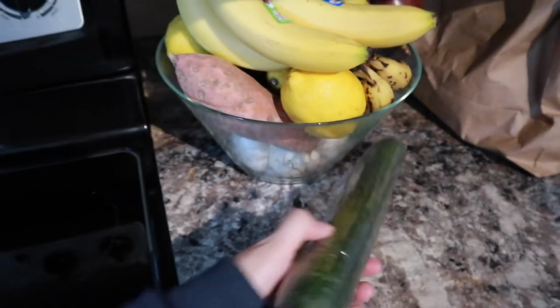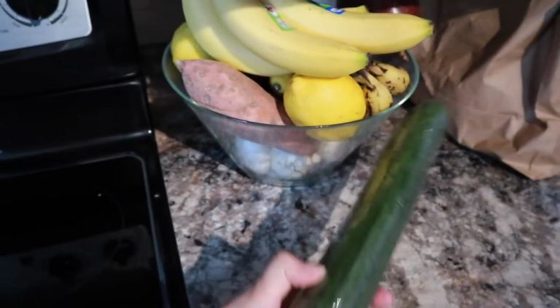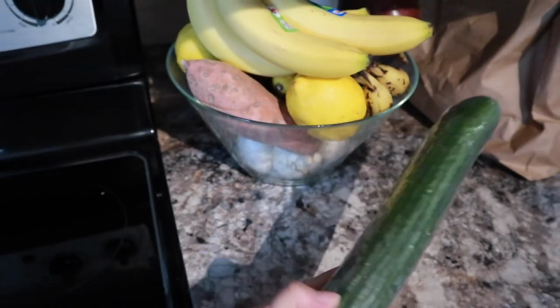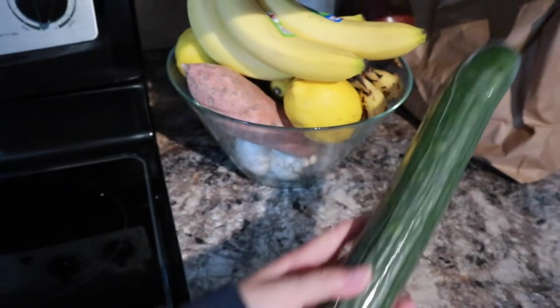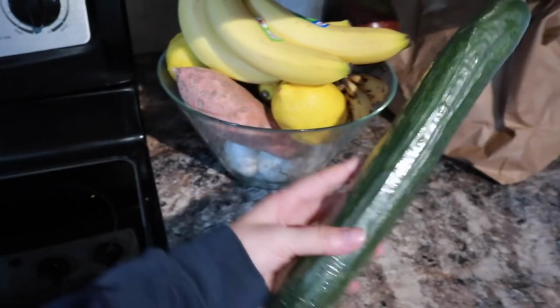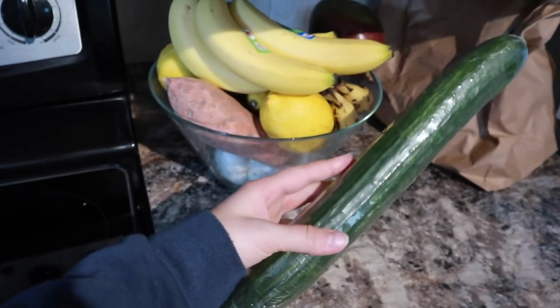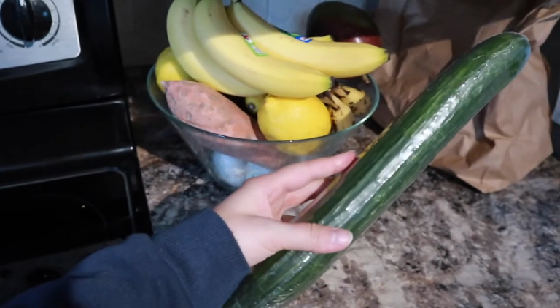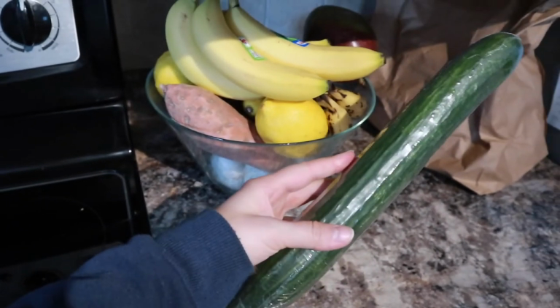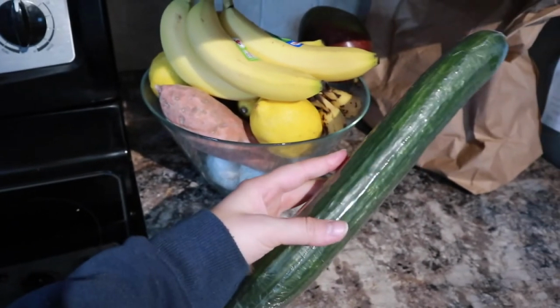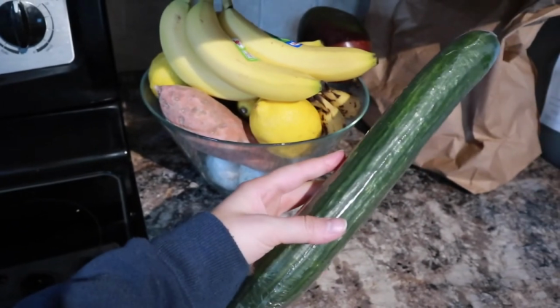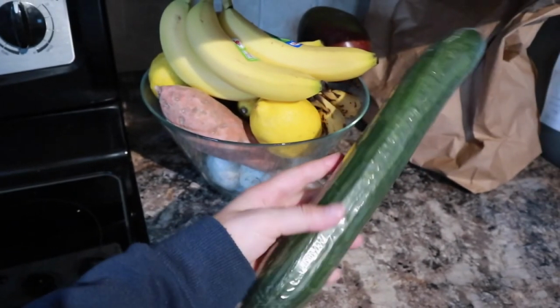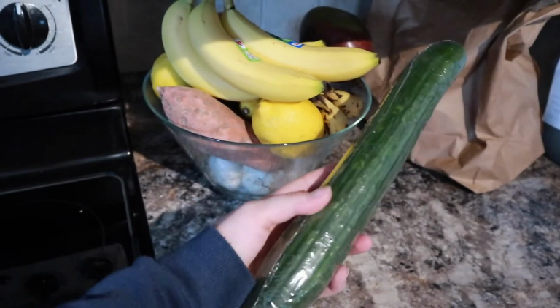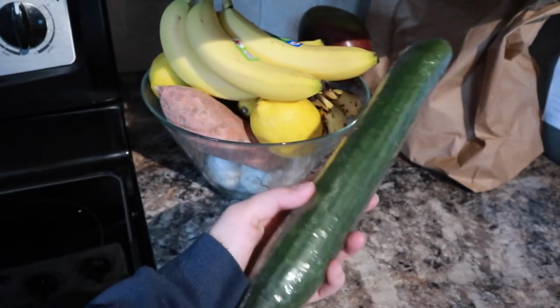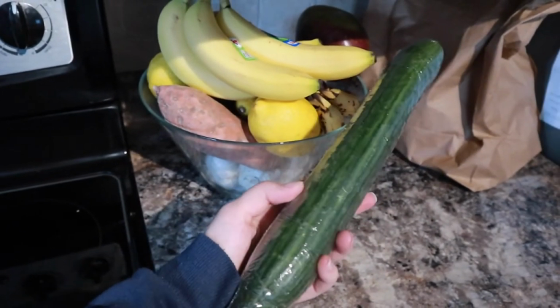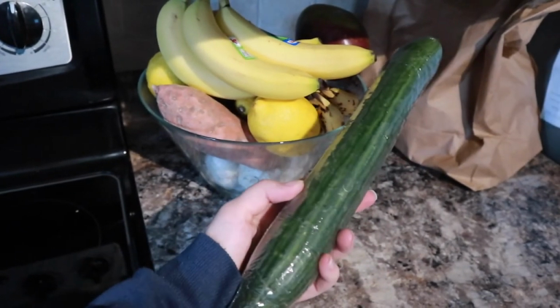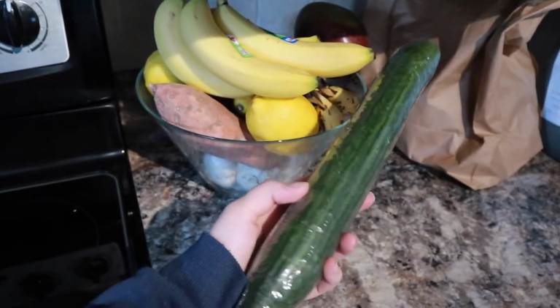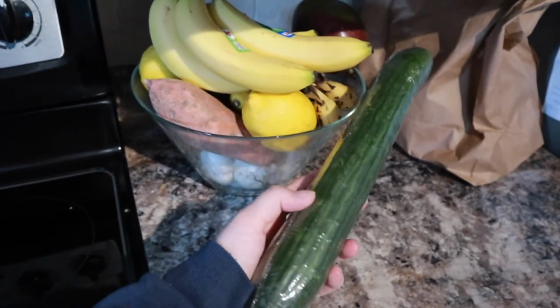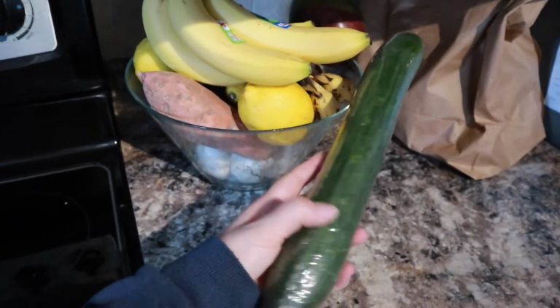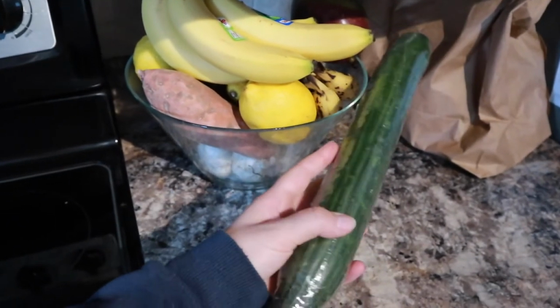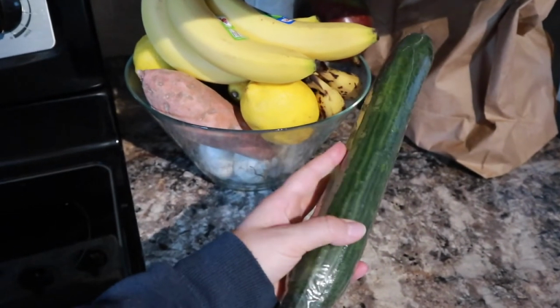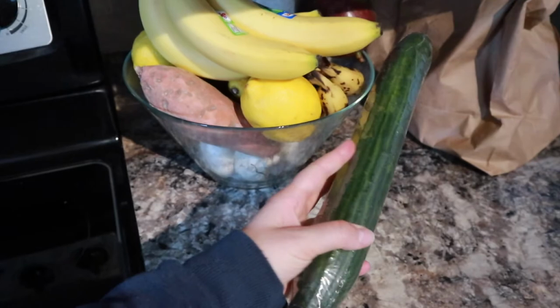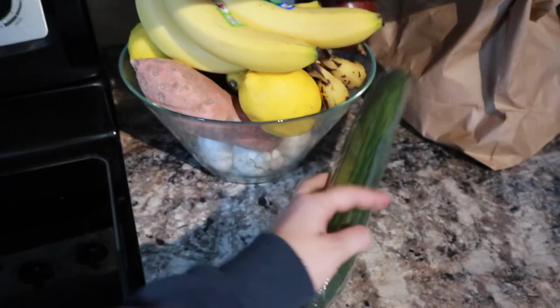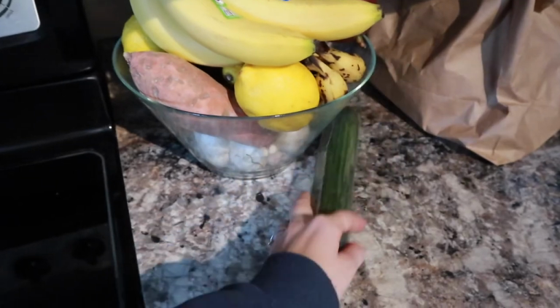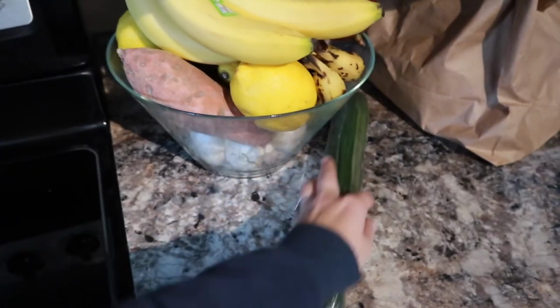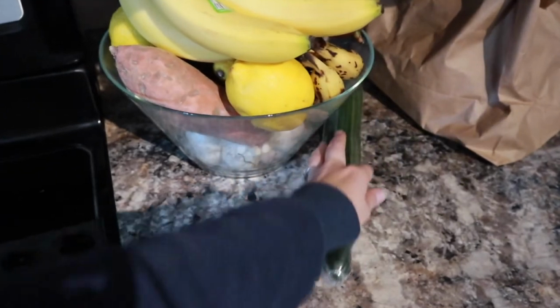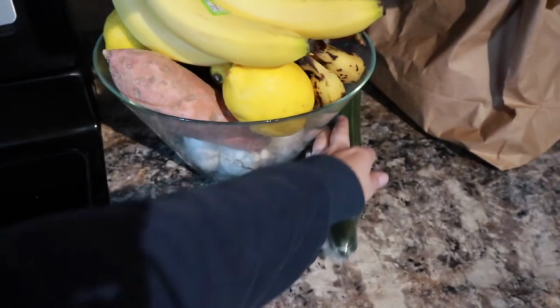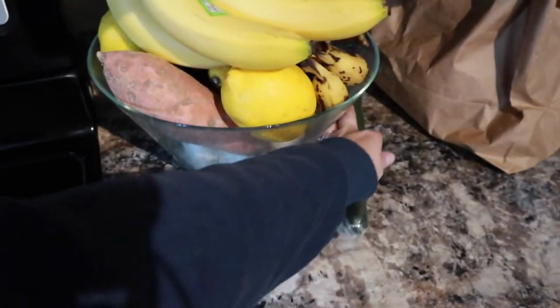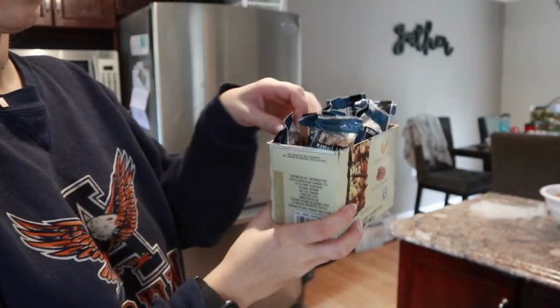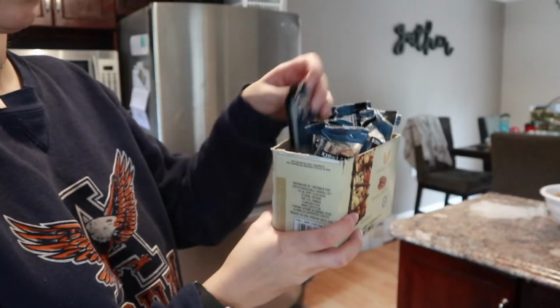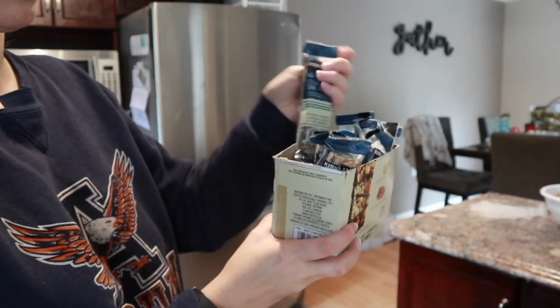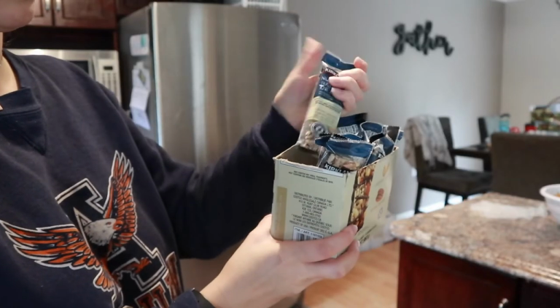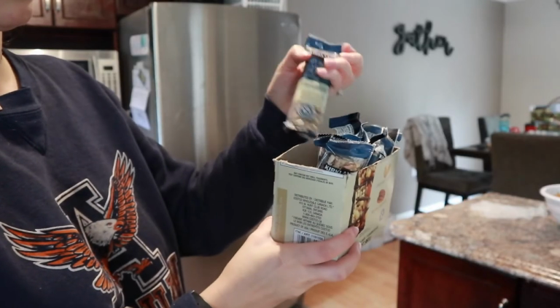Same with cucumbers — I go through so many cucumbers. I cut them up with hummus and salt and it's absolutely delicious.